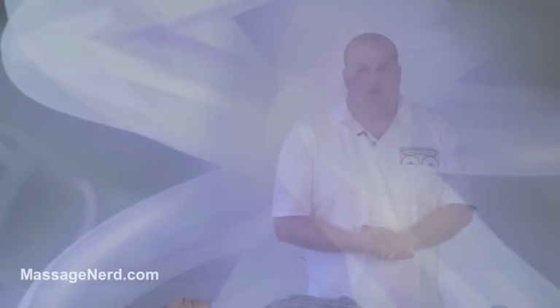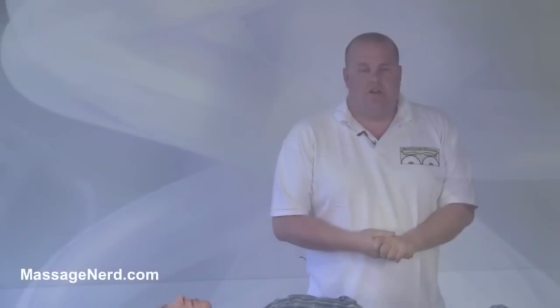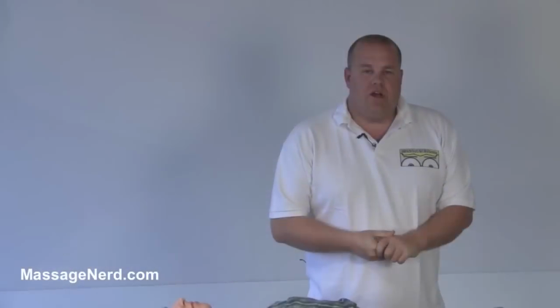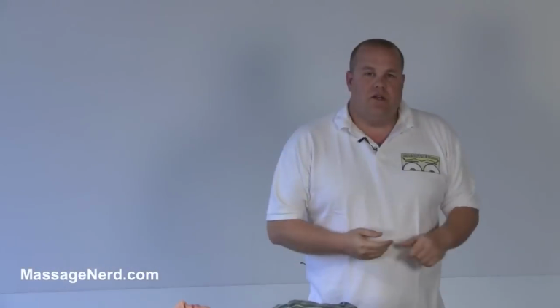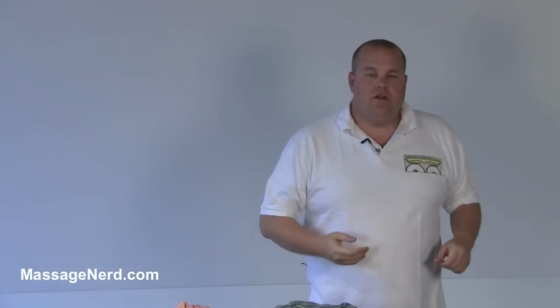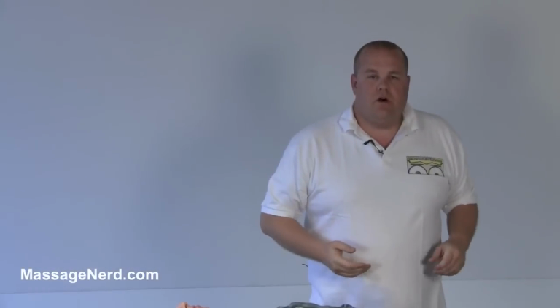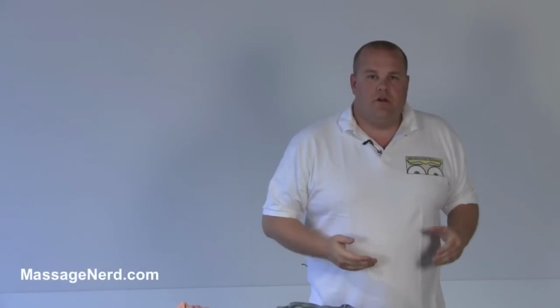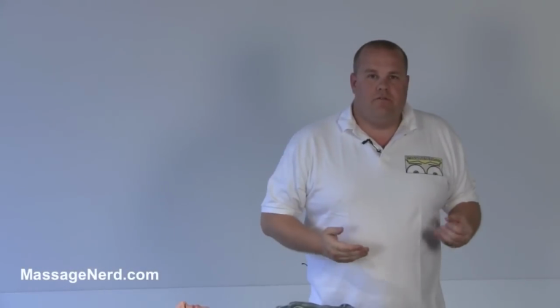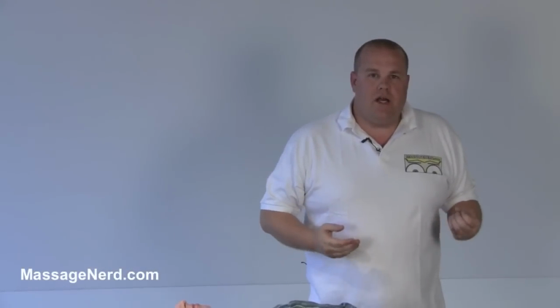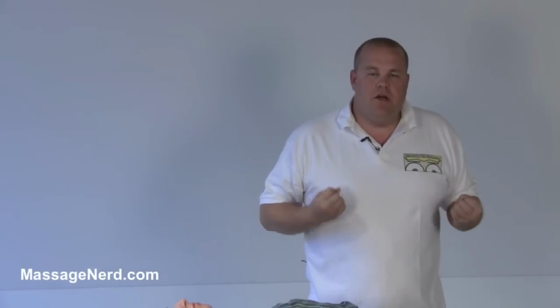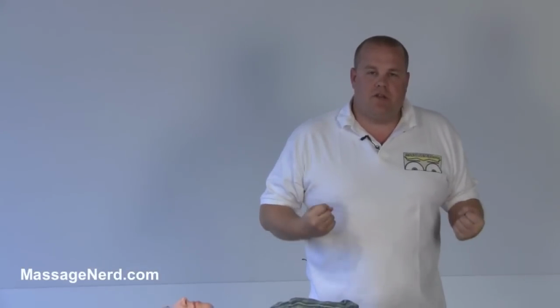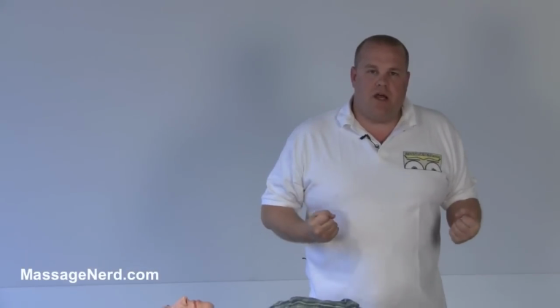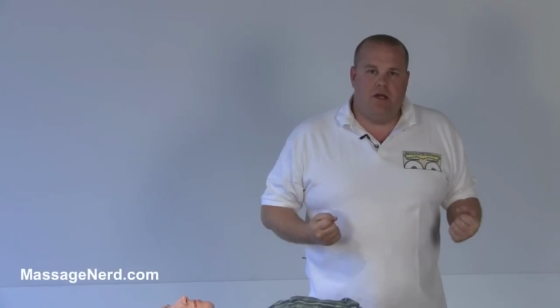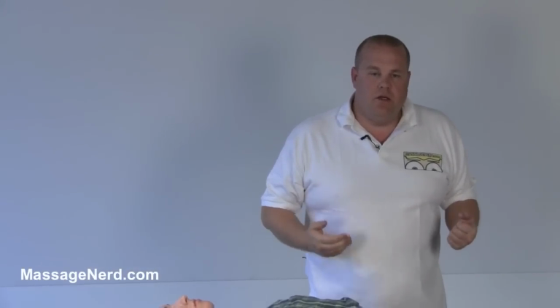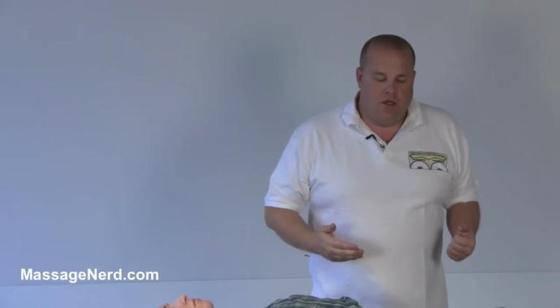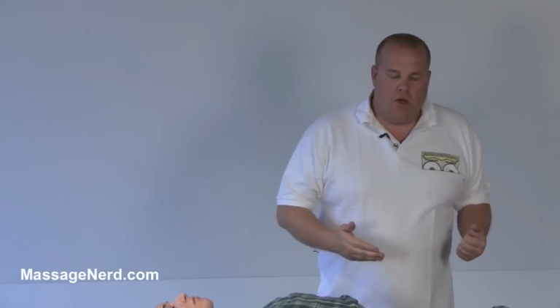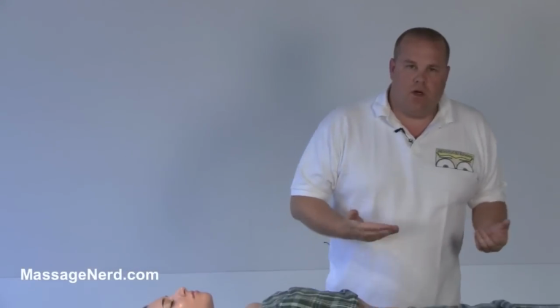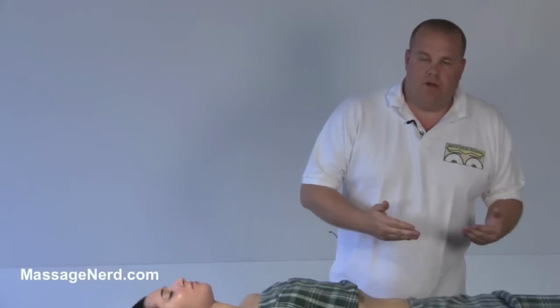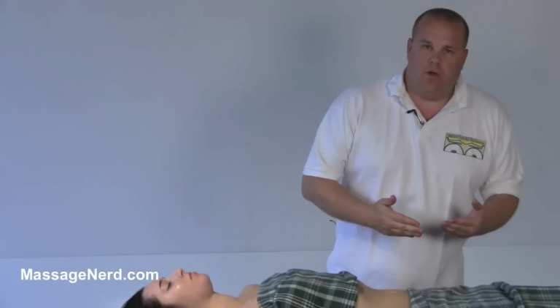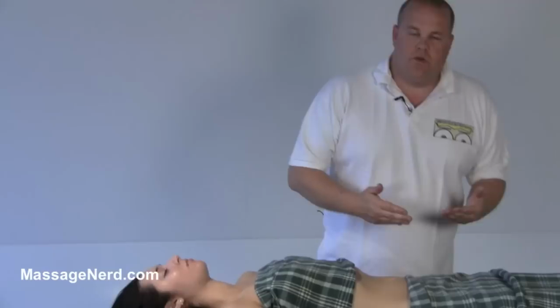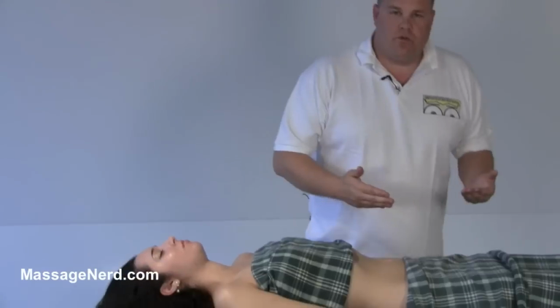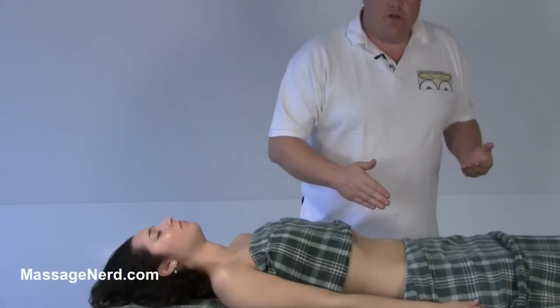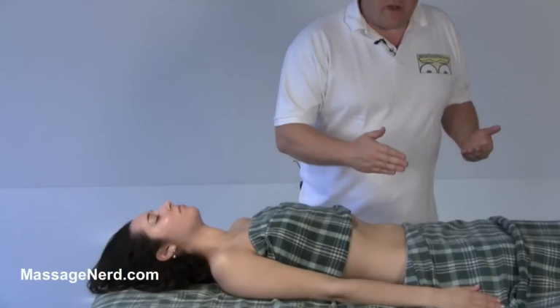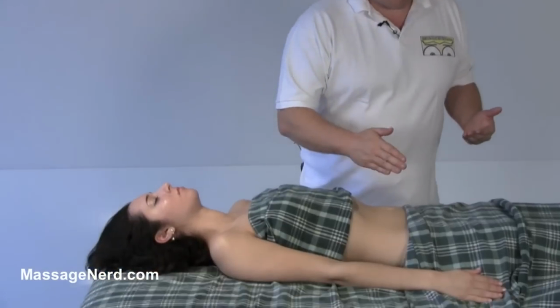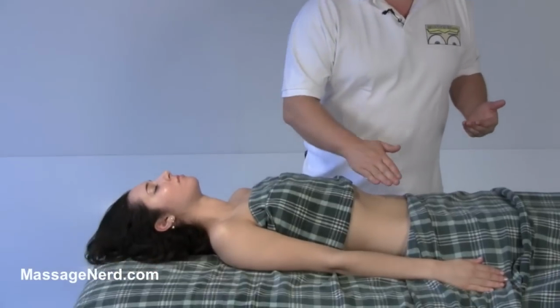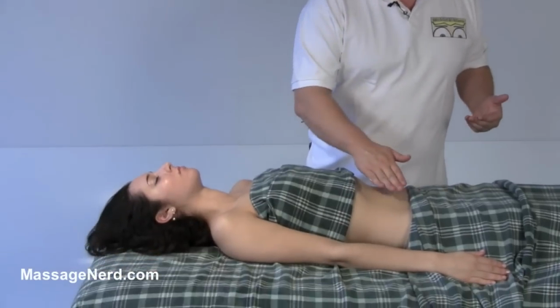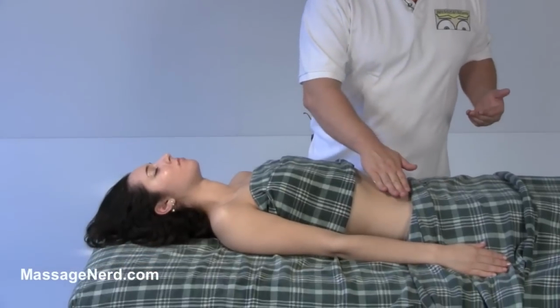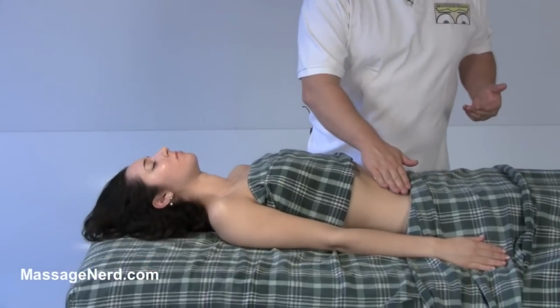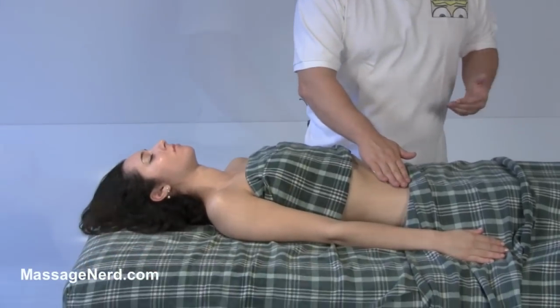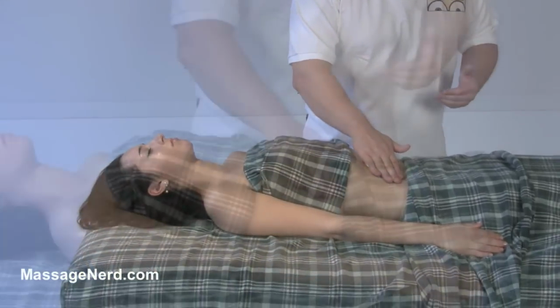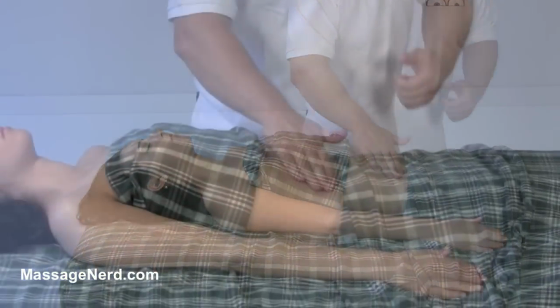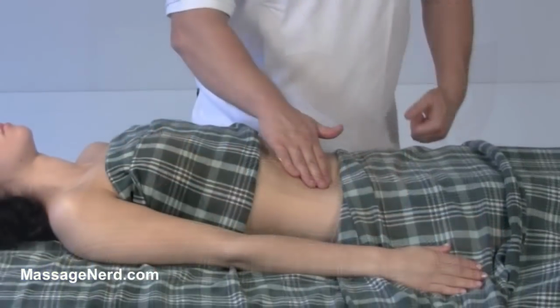This next technique is called vibe slide, and what I'm going to be doing with this one is vibration and sliding at the same time.